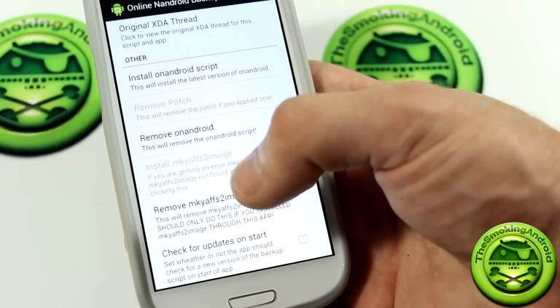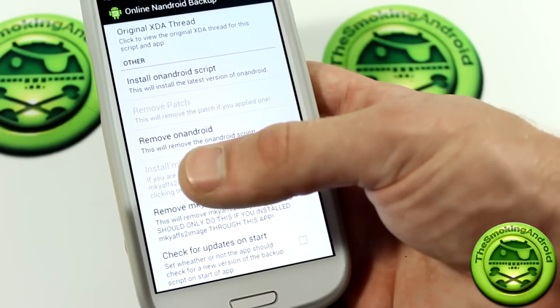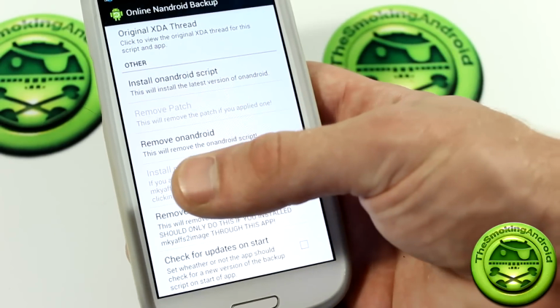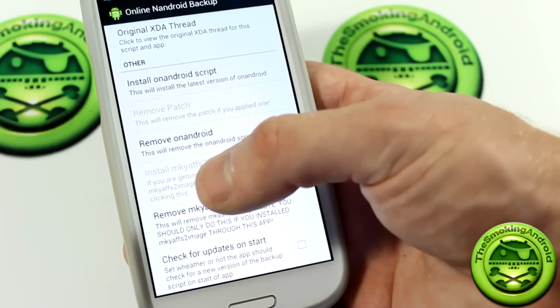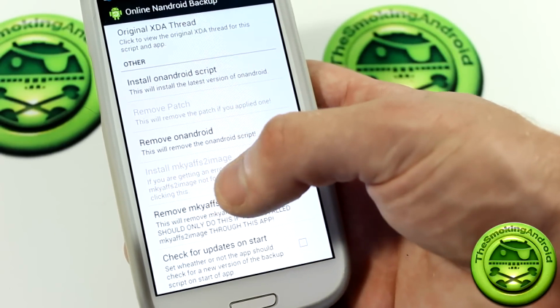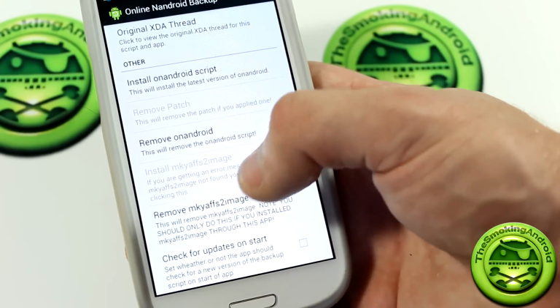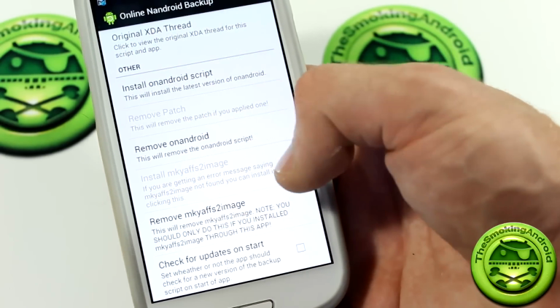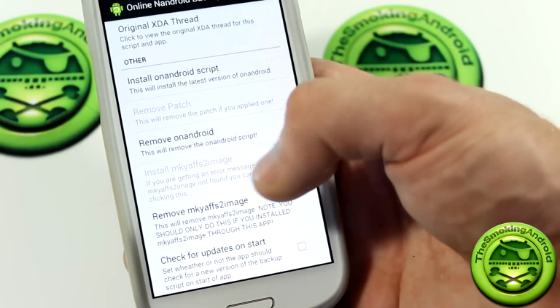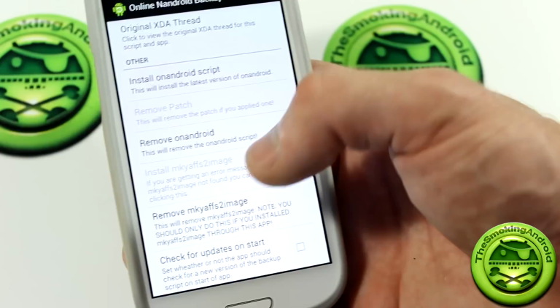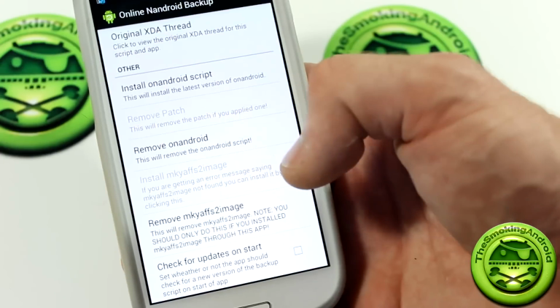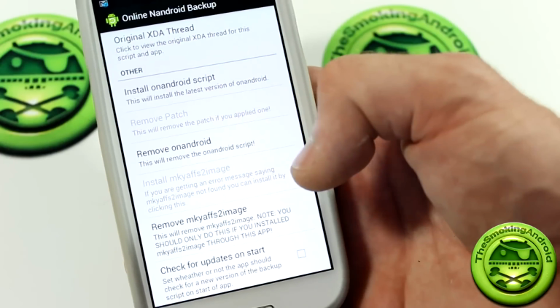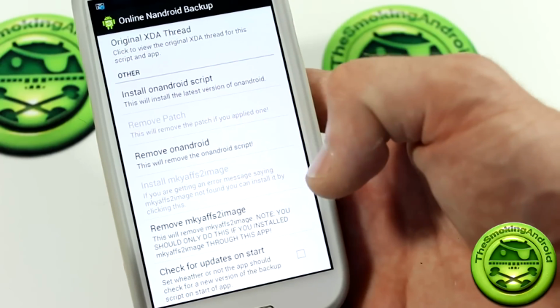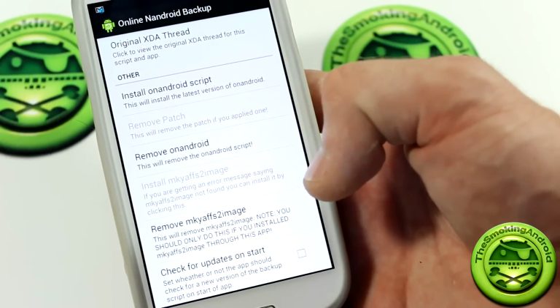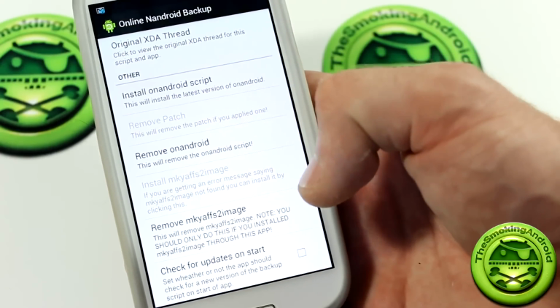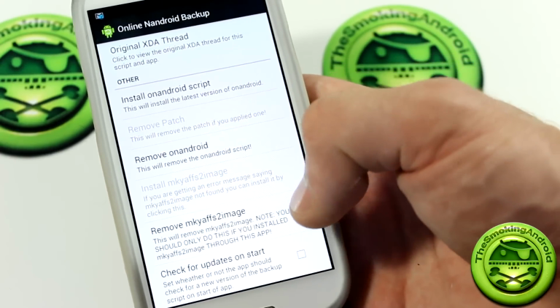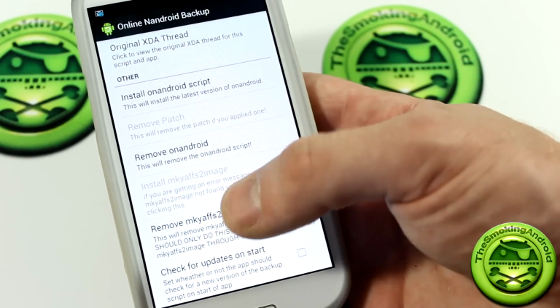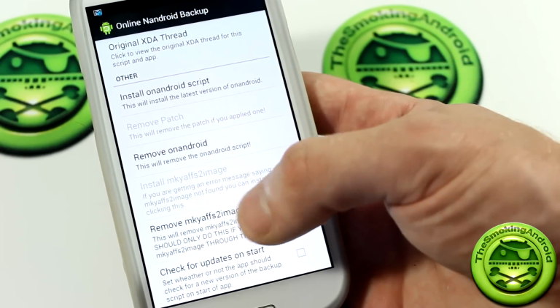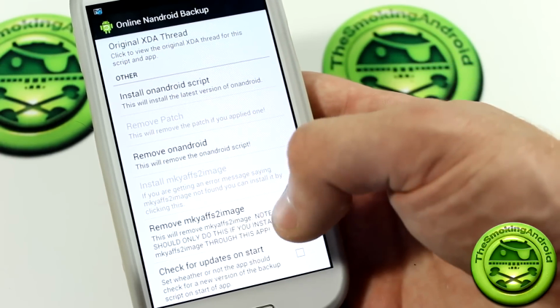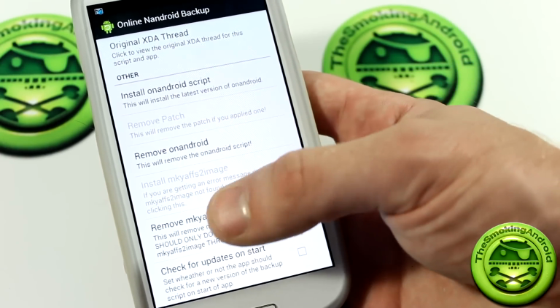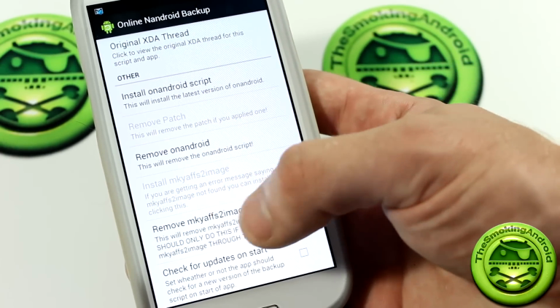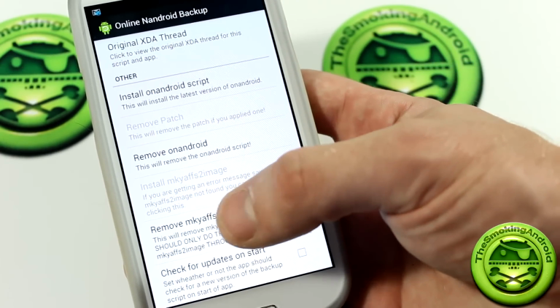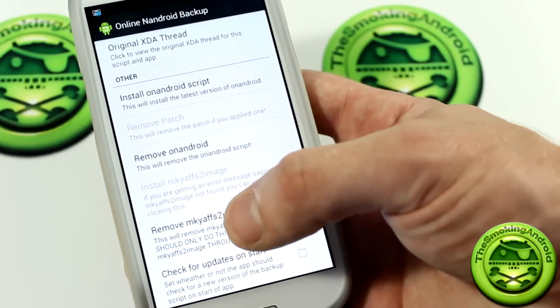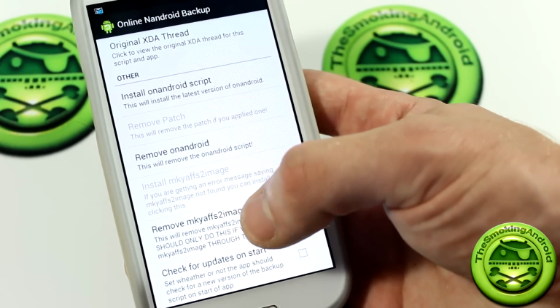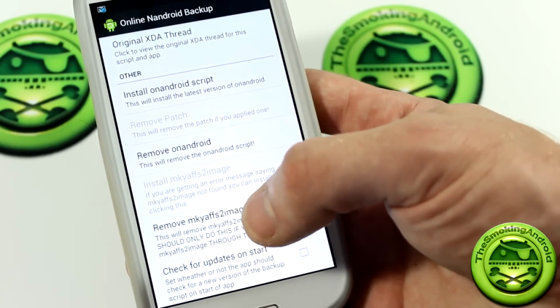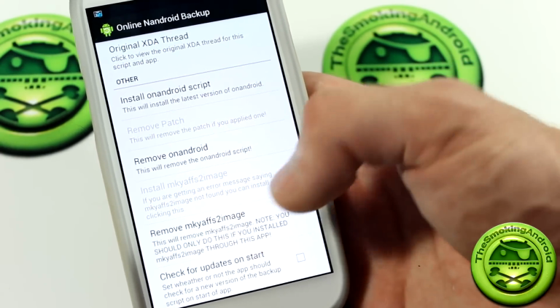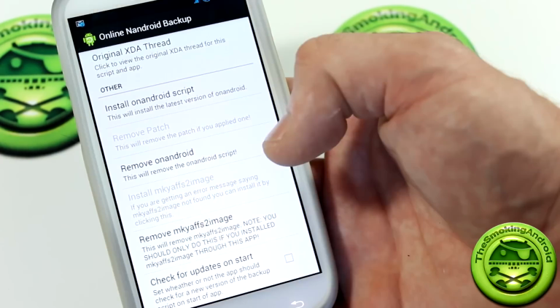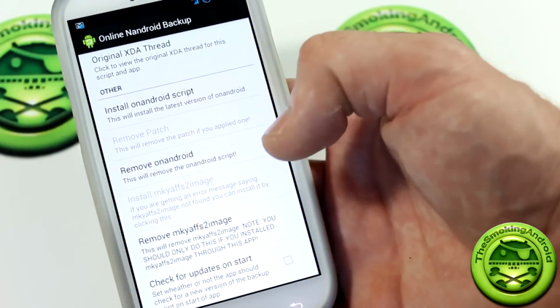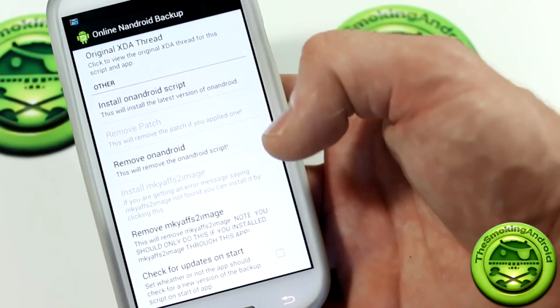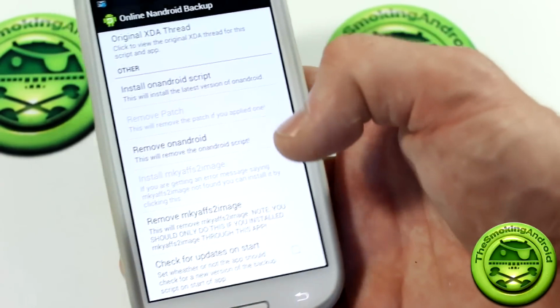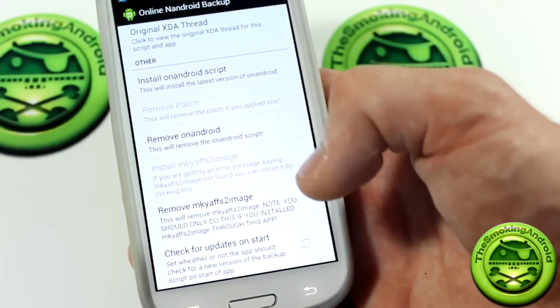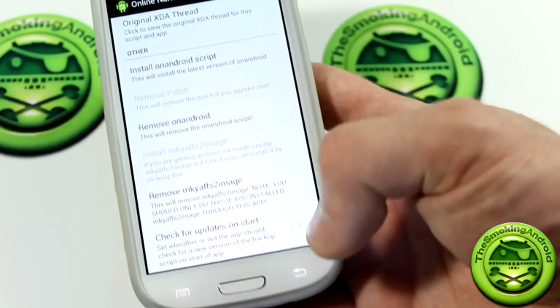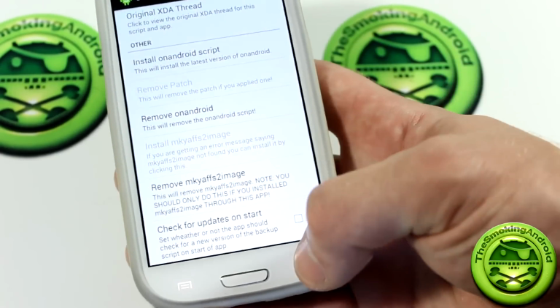This one is obviously already installed because it's grayed out. However, here's one that you're able to remove. Let's go ahead and get into it.